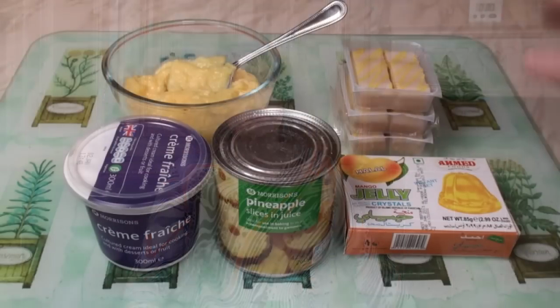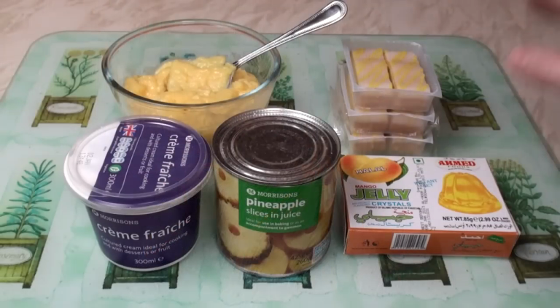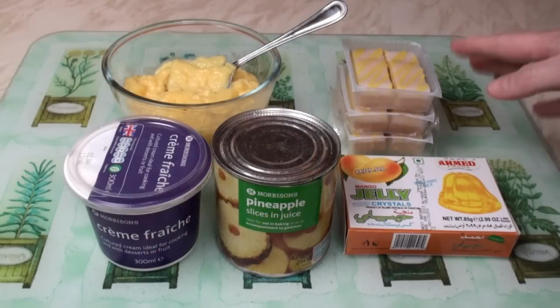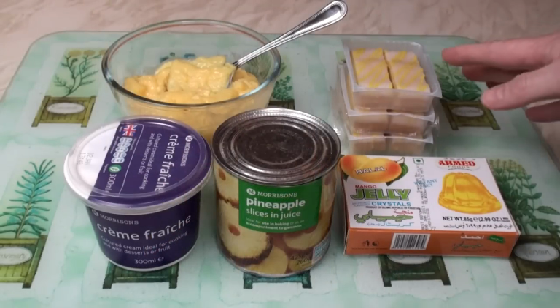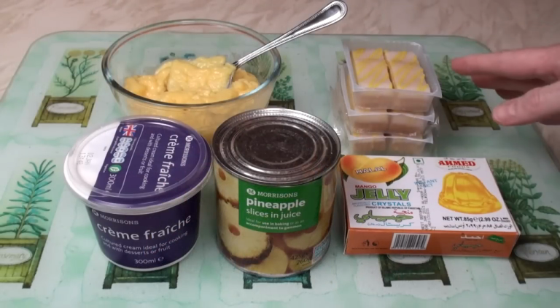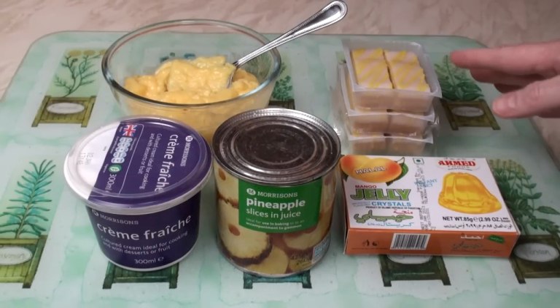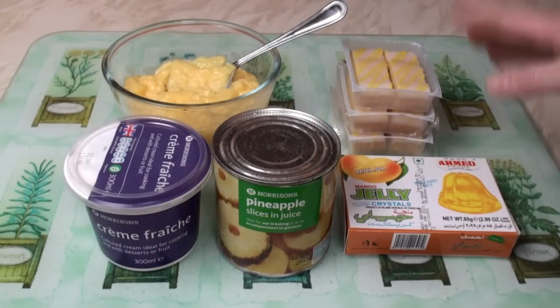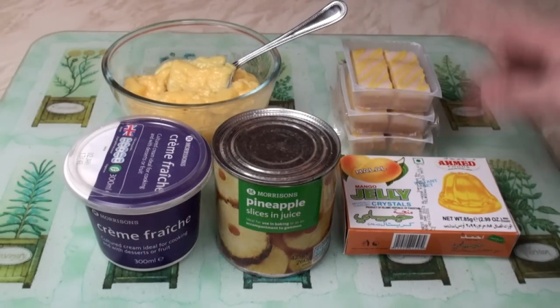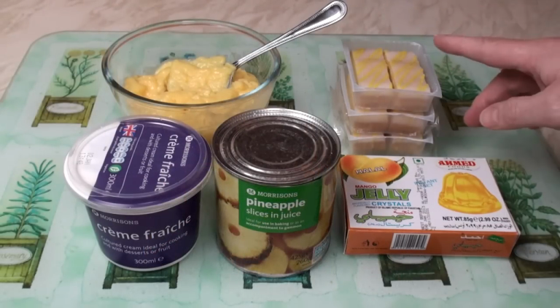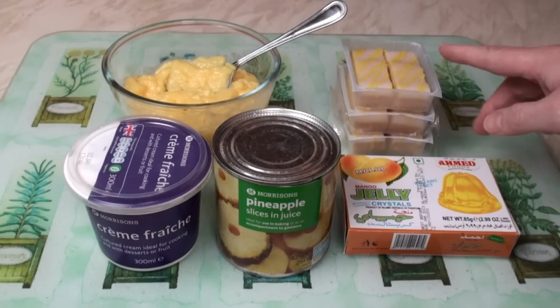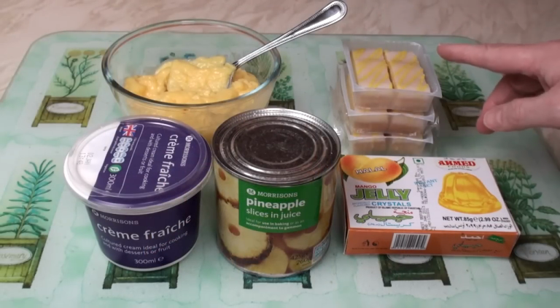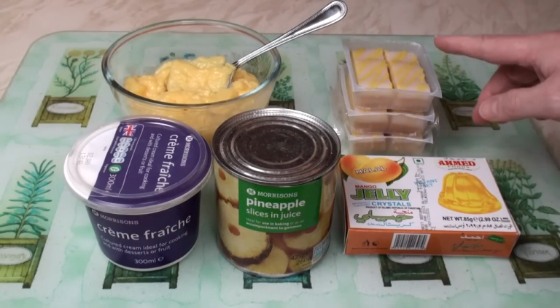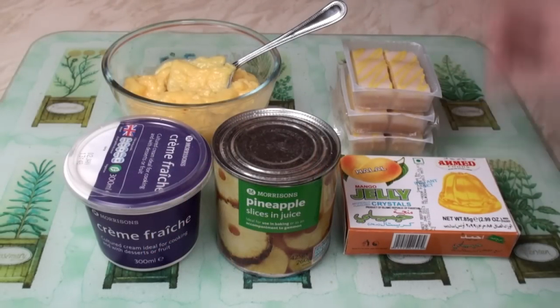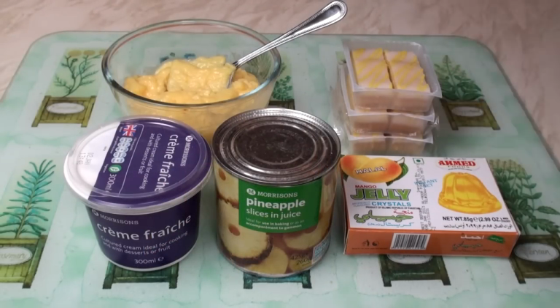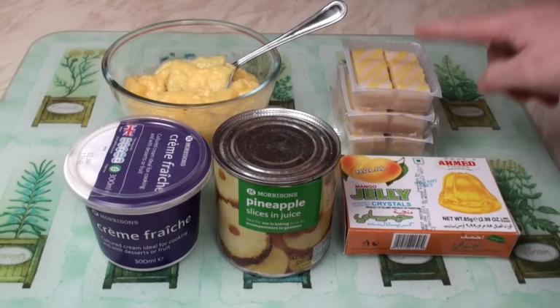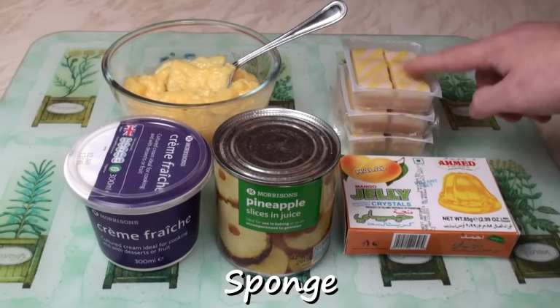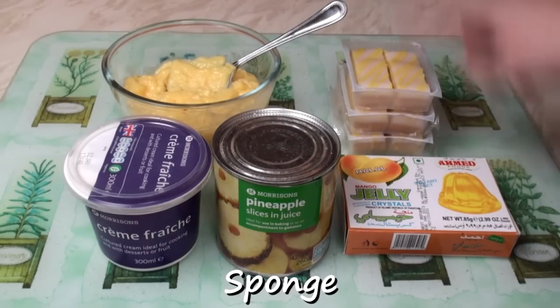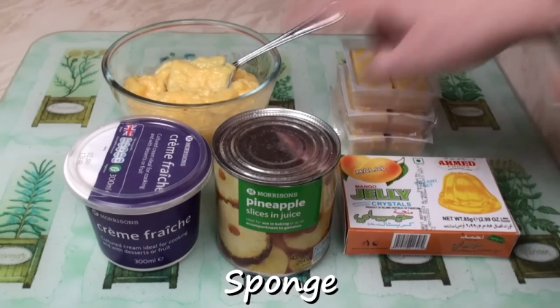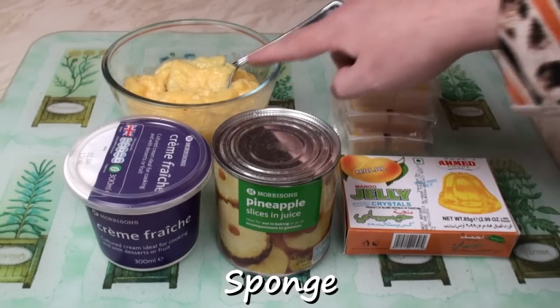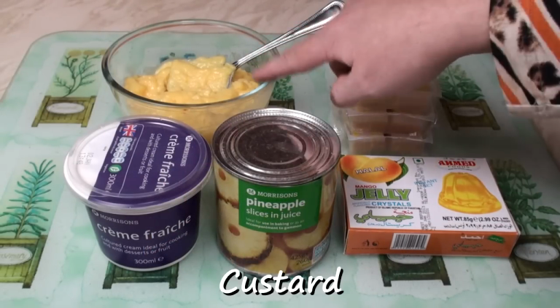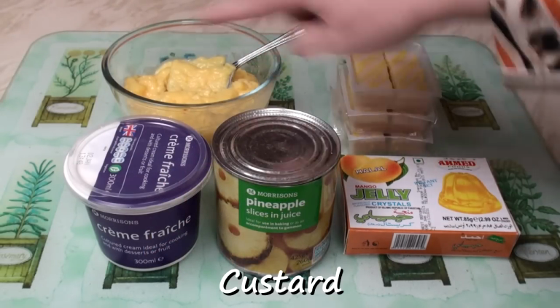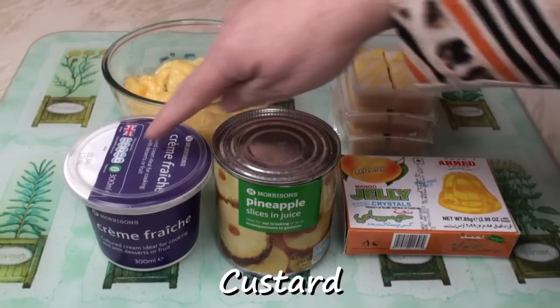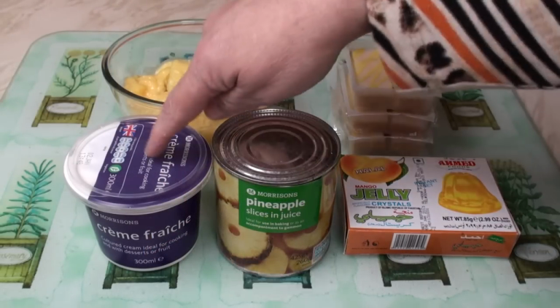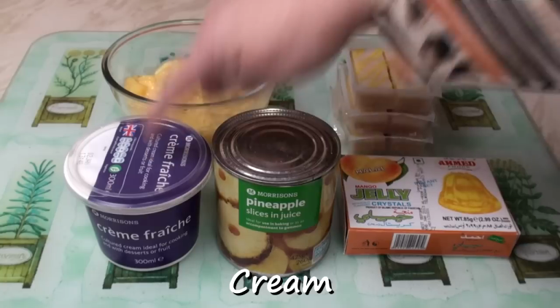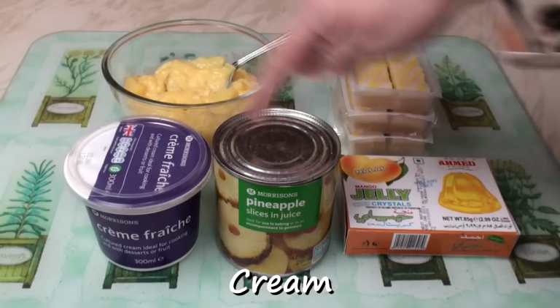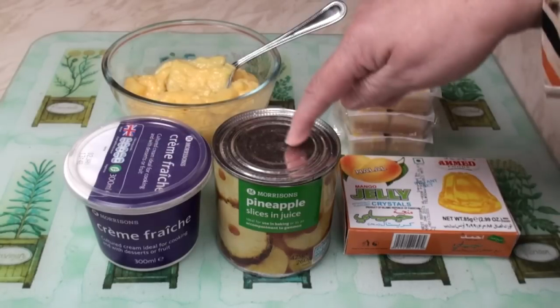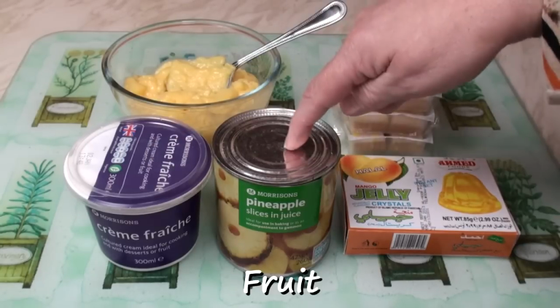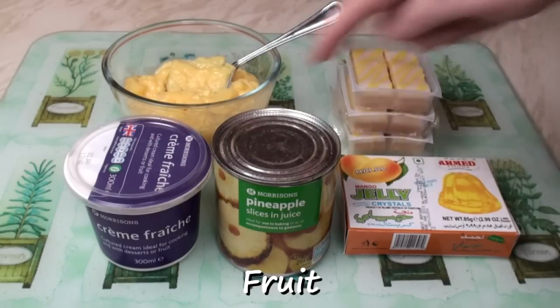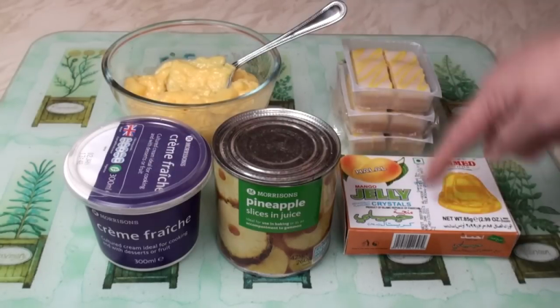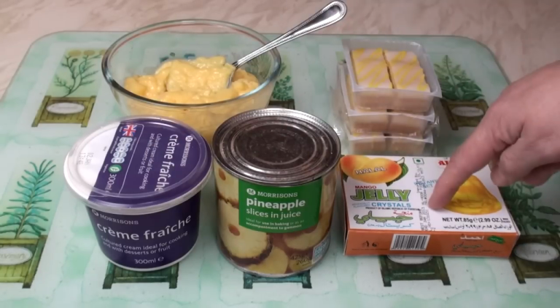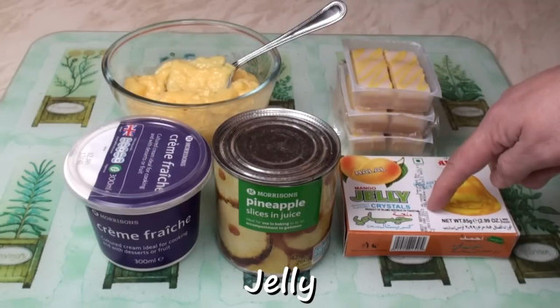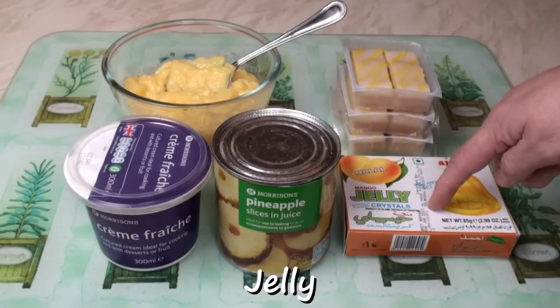This recipe contains five key ingredients: sponge, custard, cream, fruit, jelly.